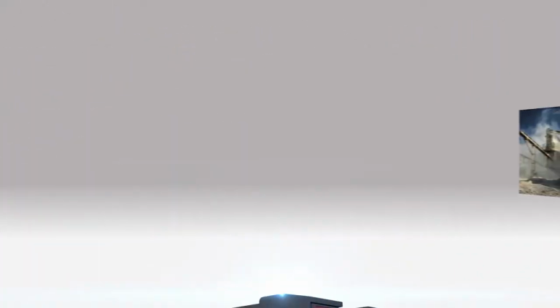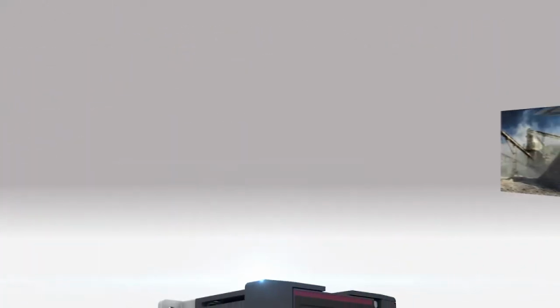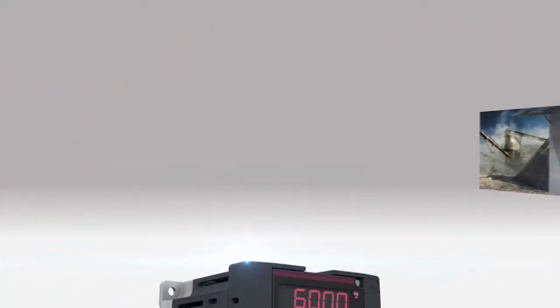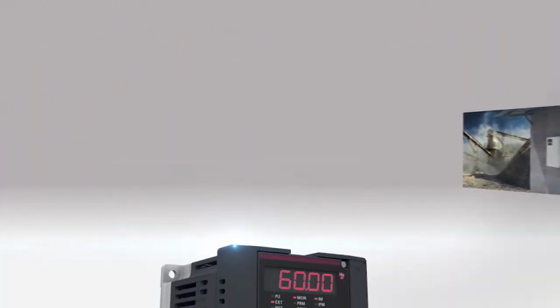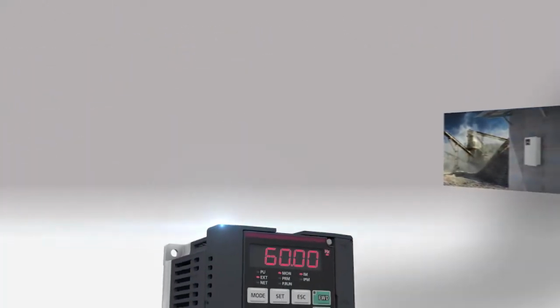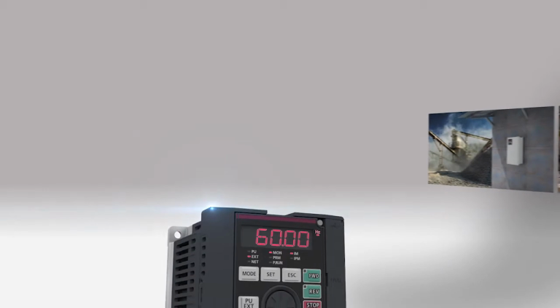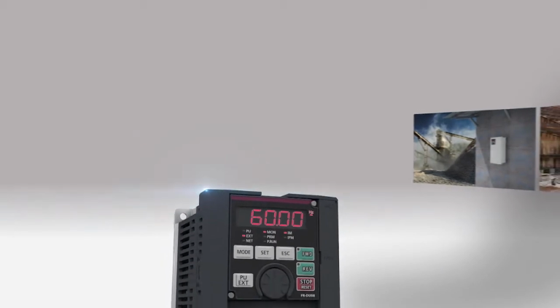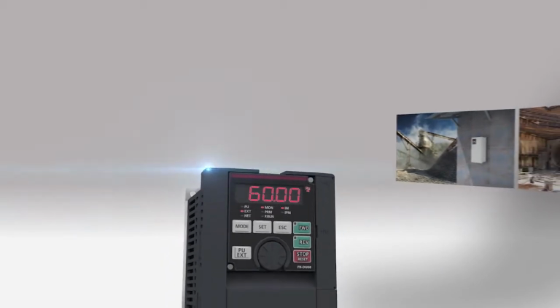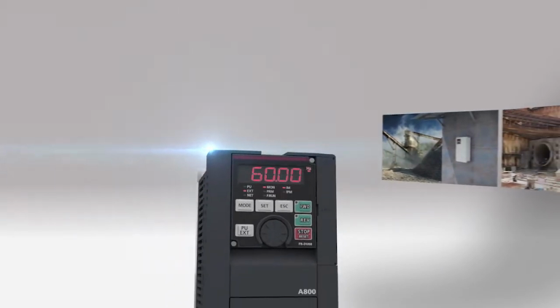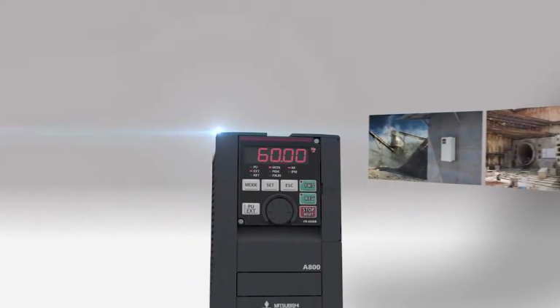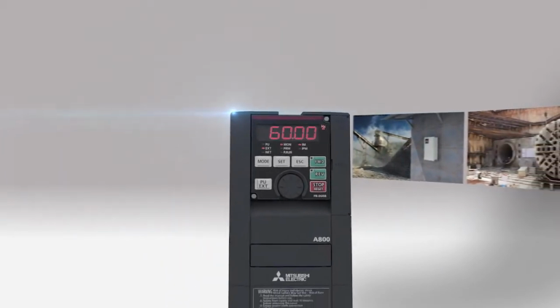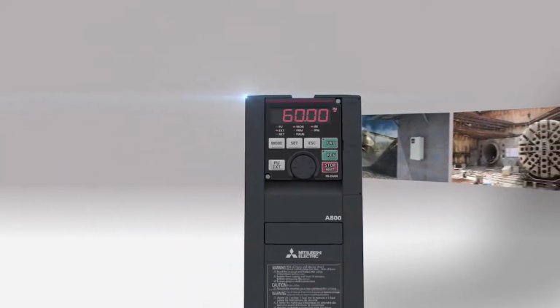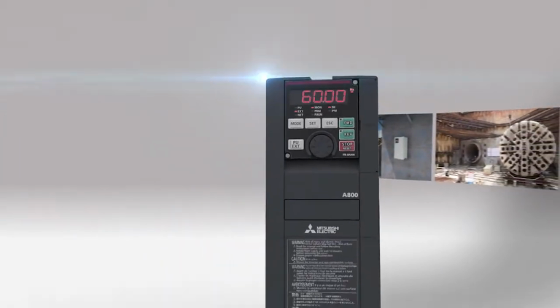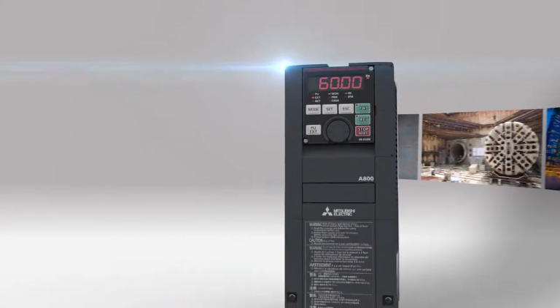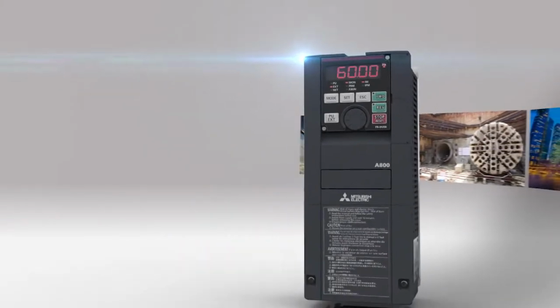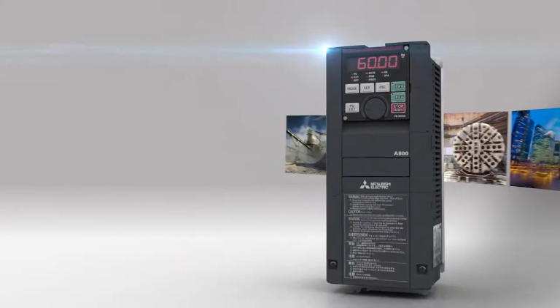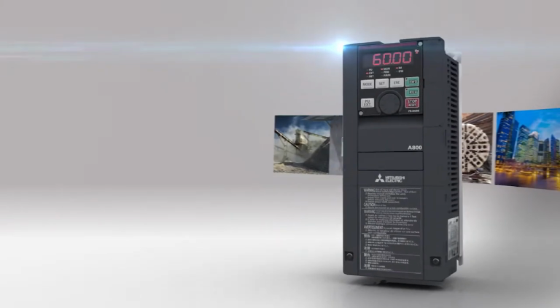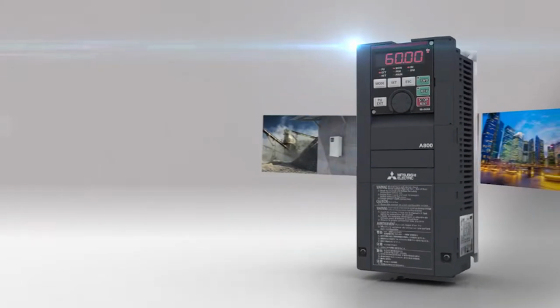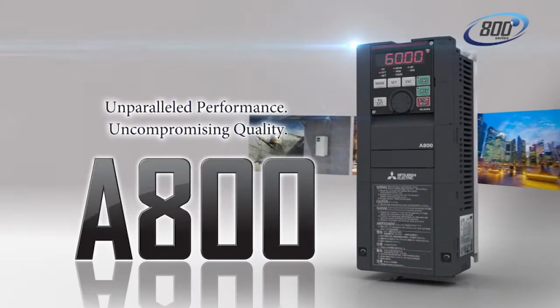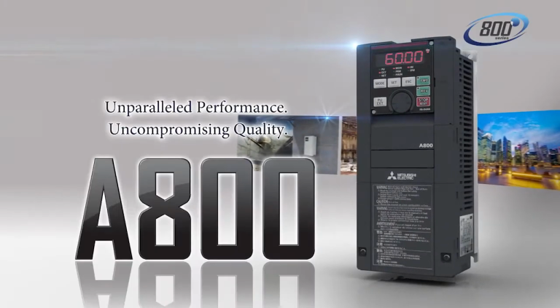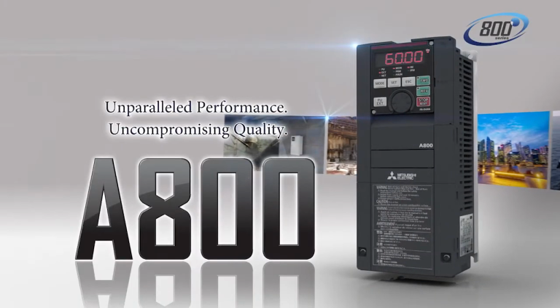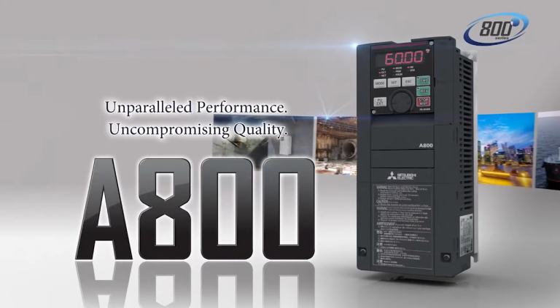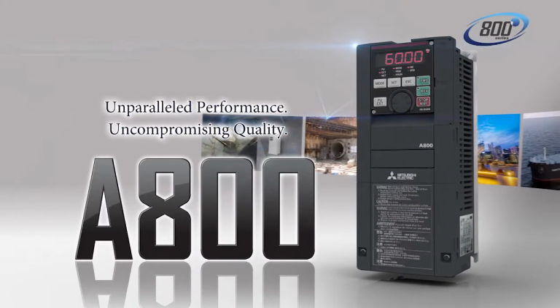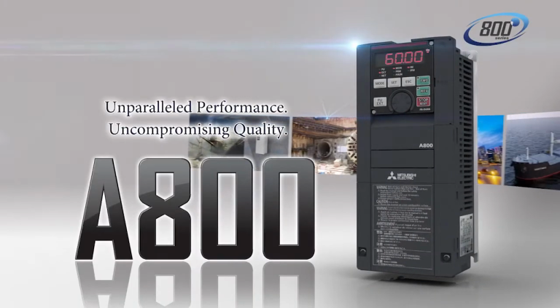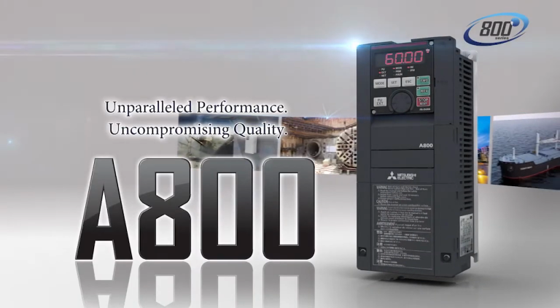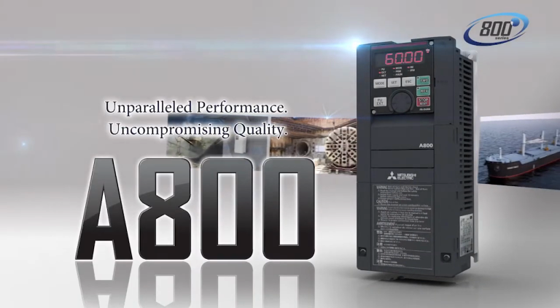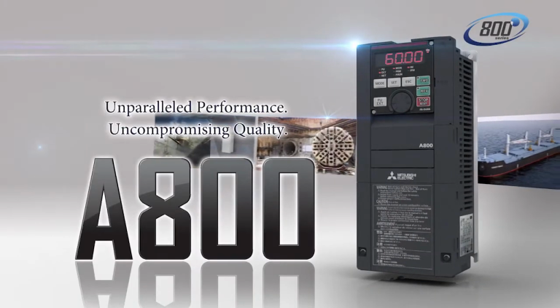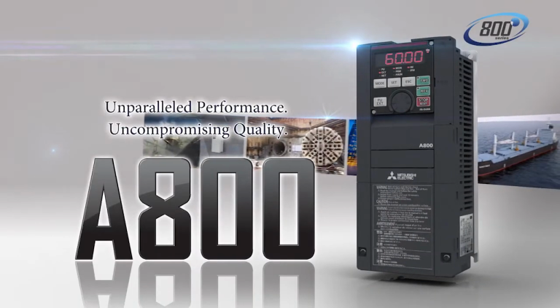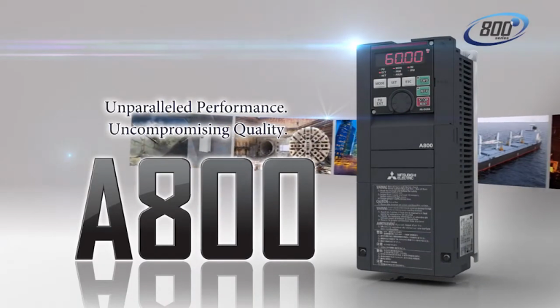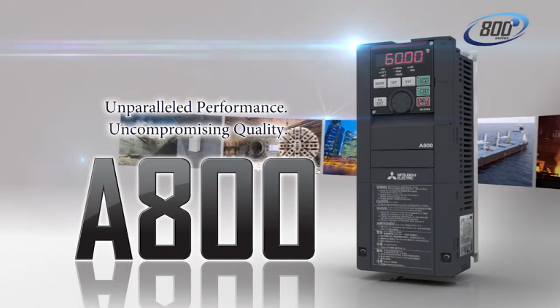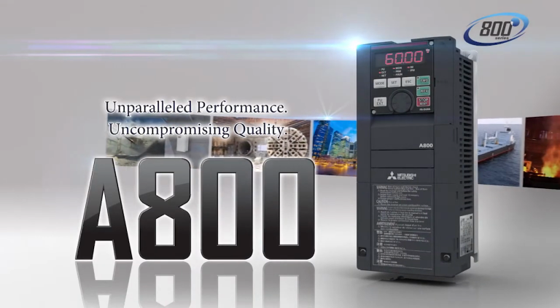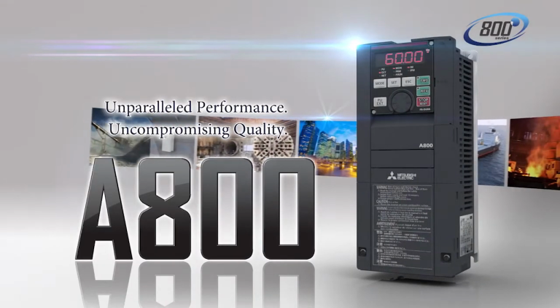High performance and high quality. The FR-A800 series inverter. The real creator.